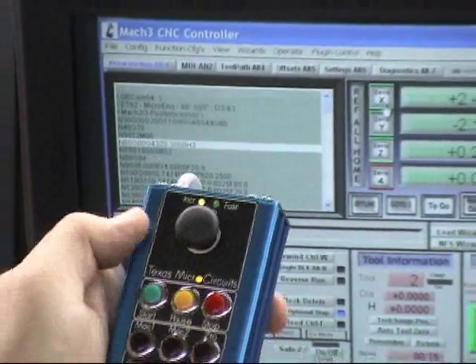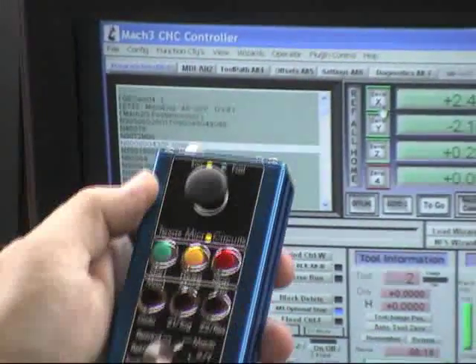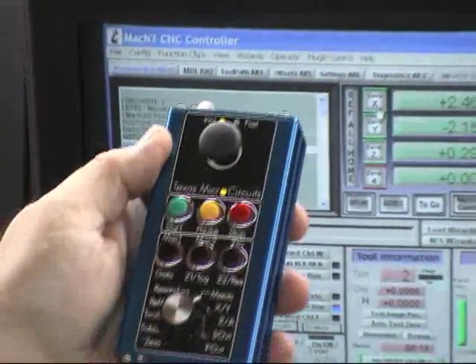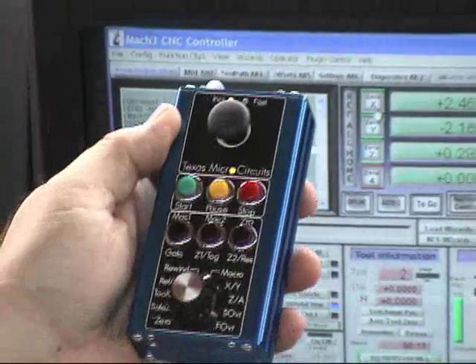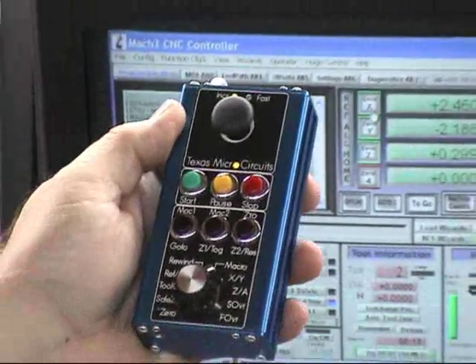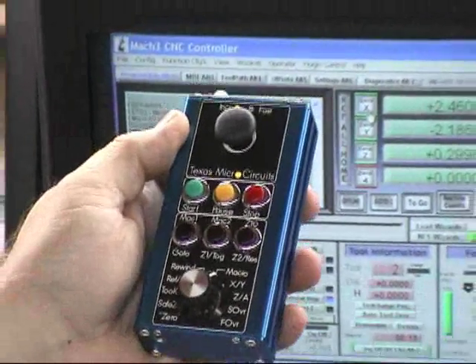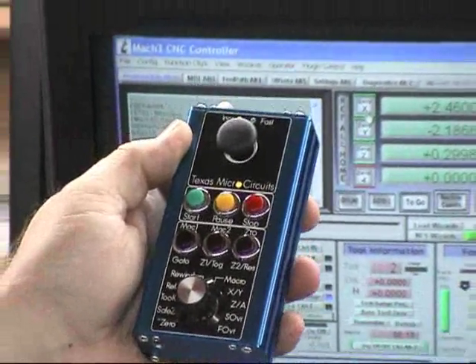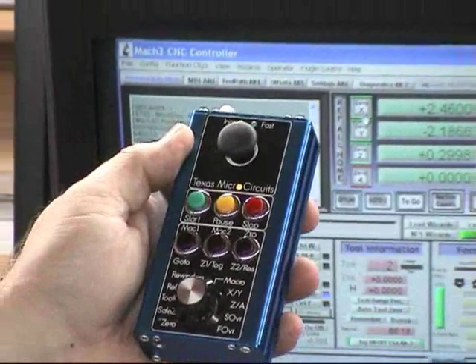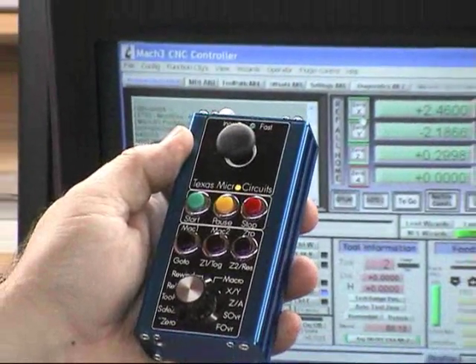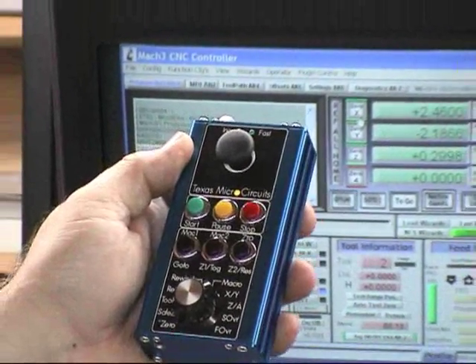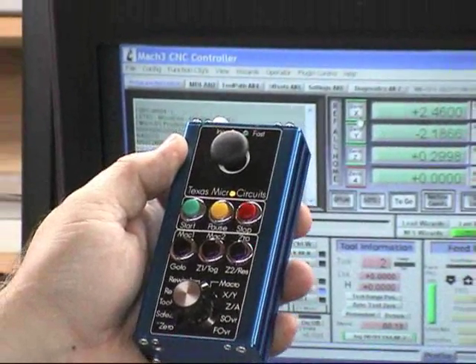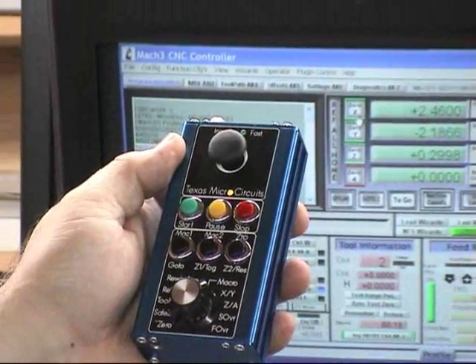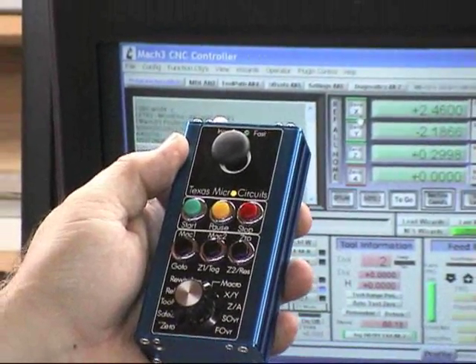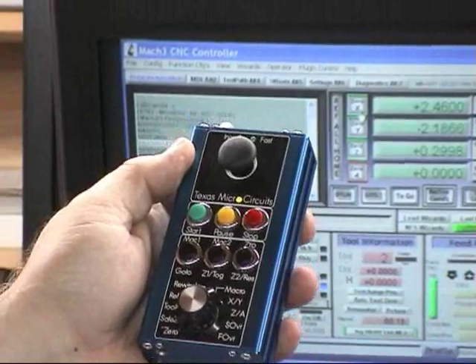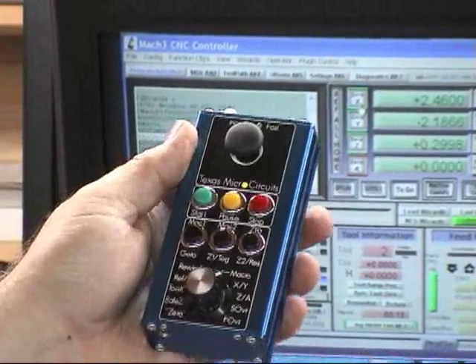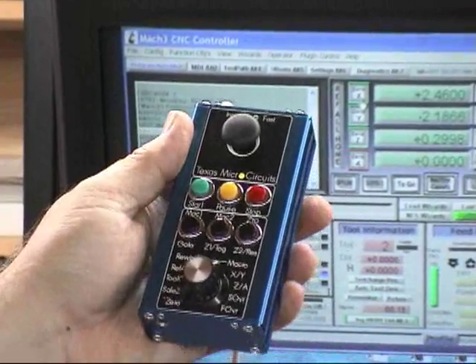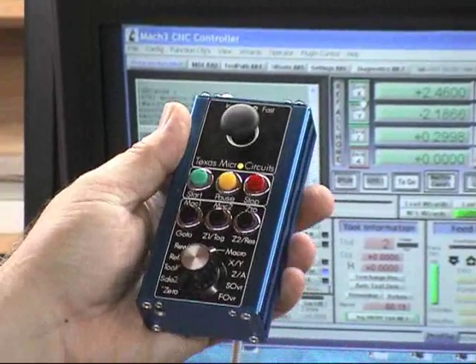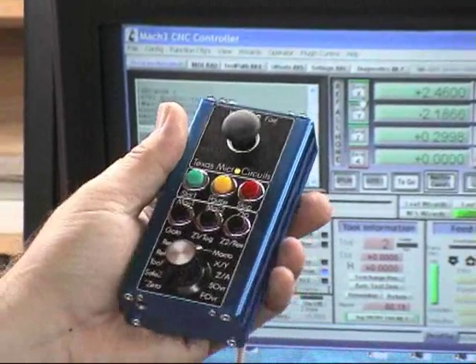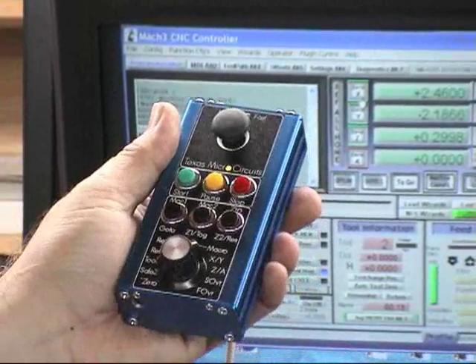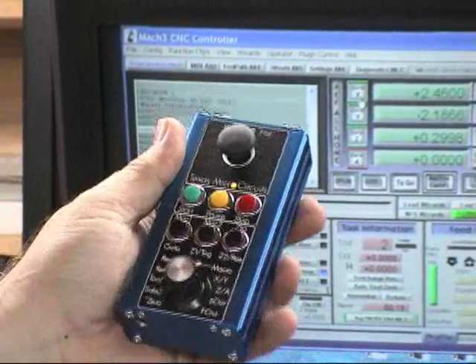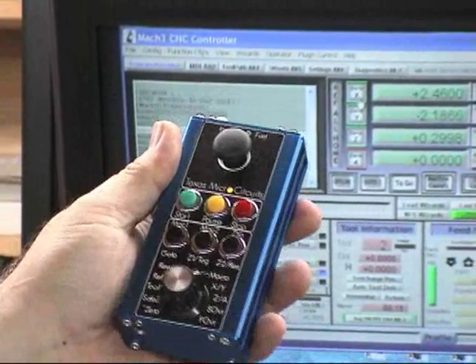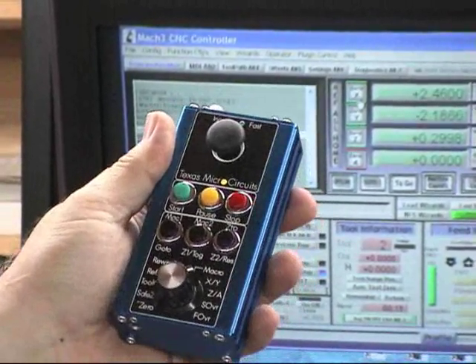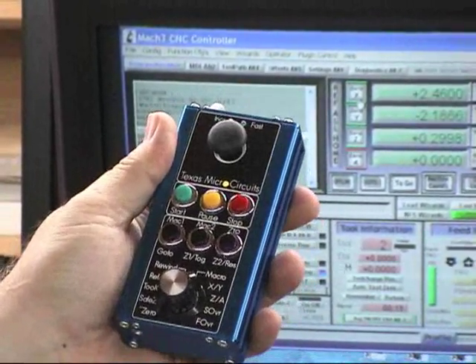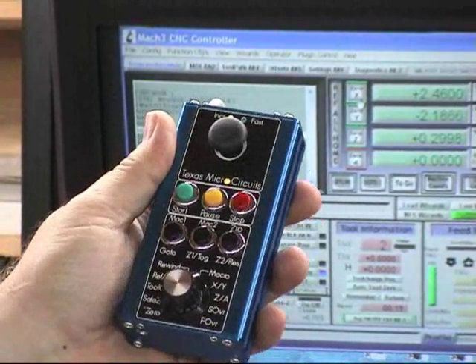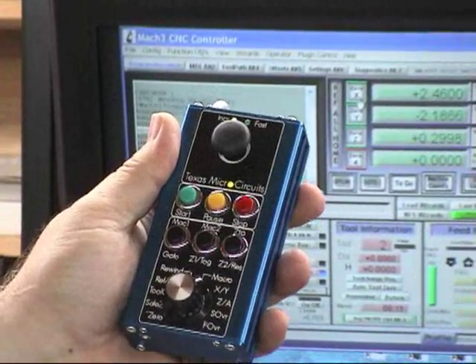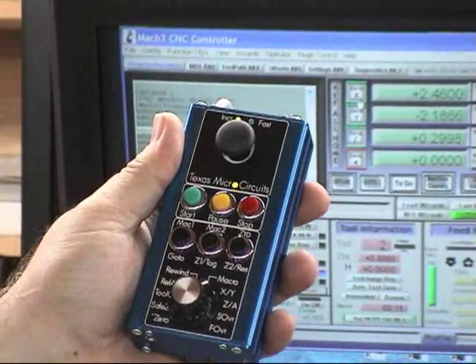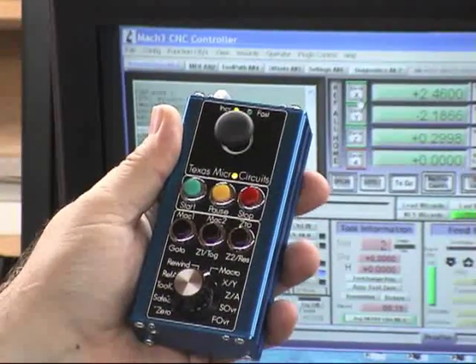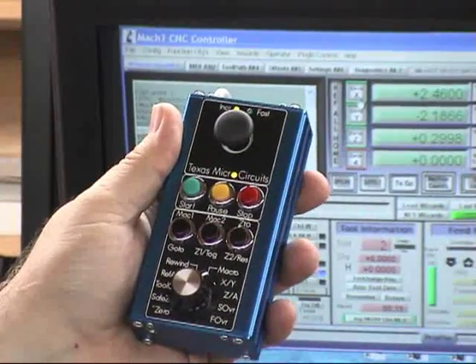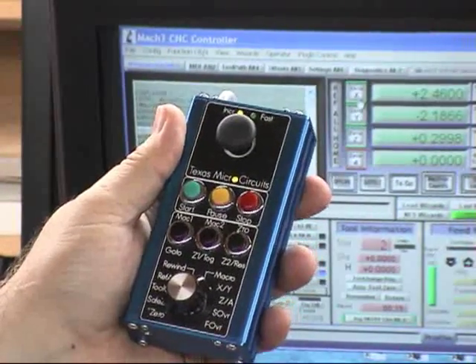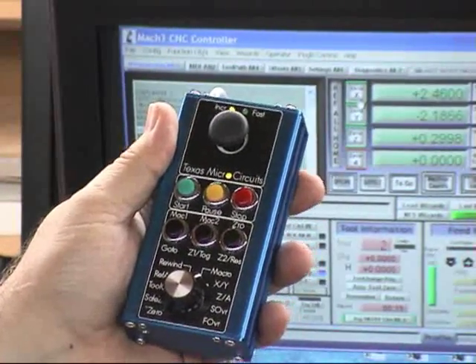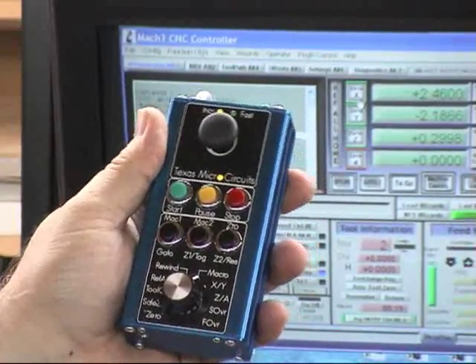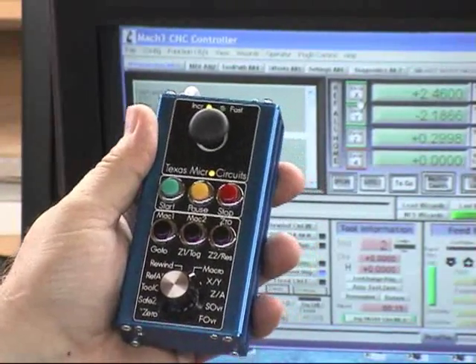These are the basic functions of the MP2. We'll have more of the extended functions, or advanced functions, shown in another video.